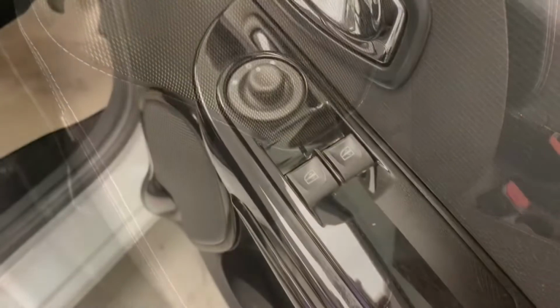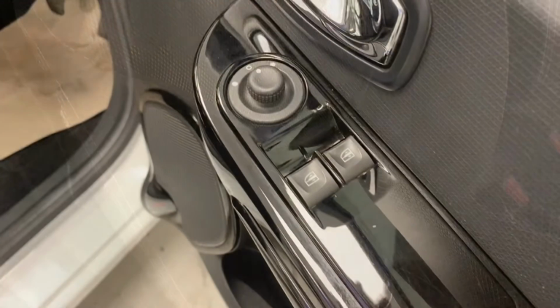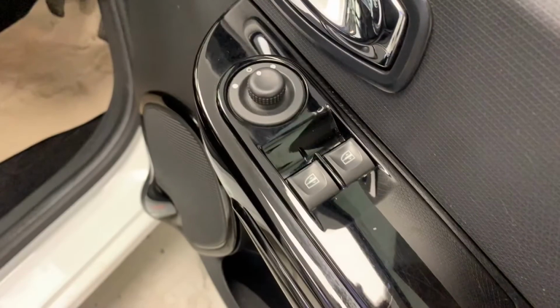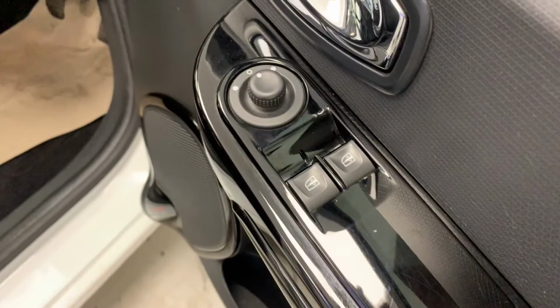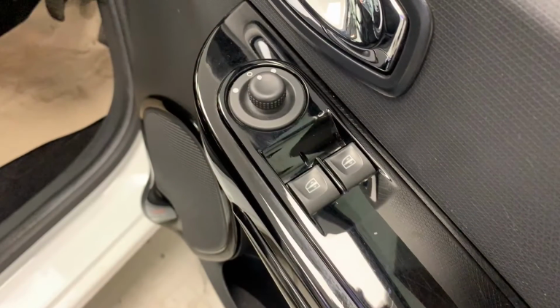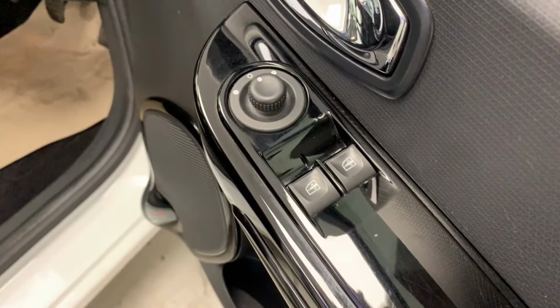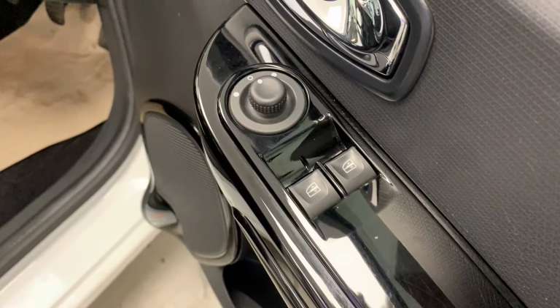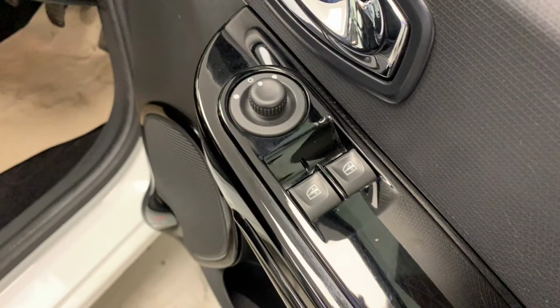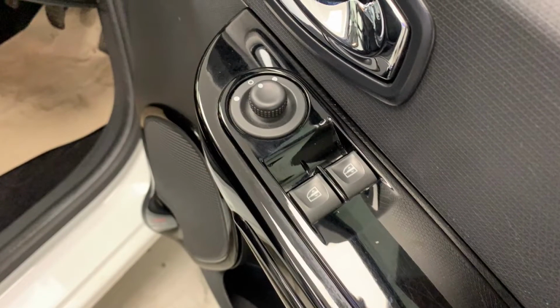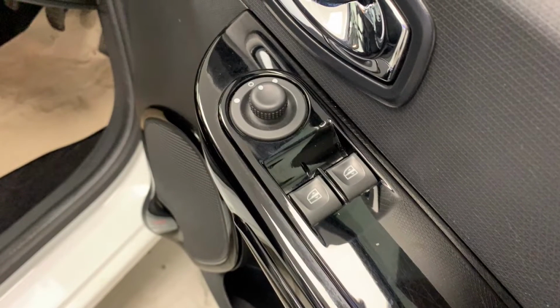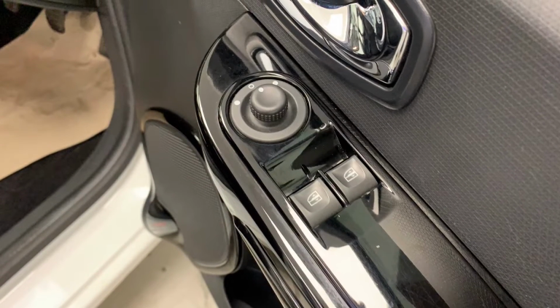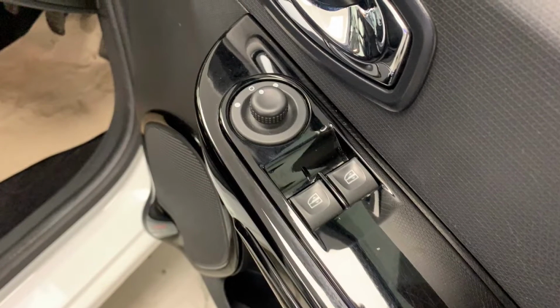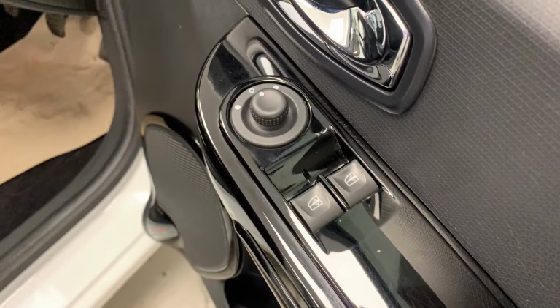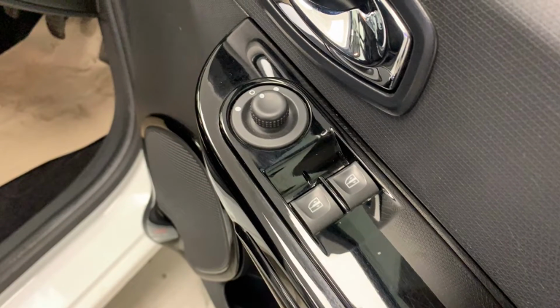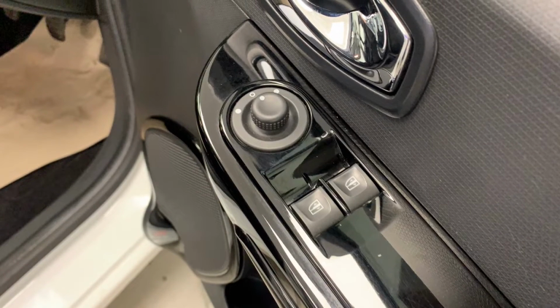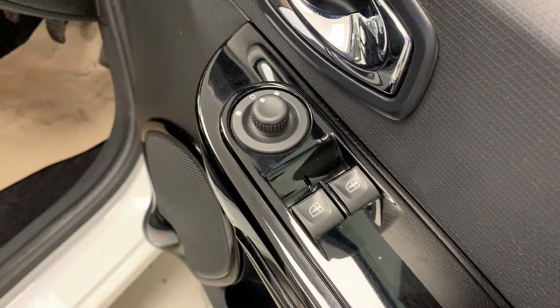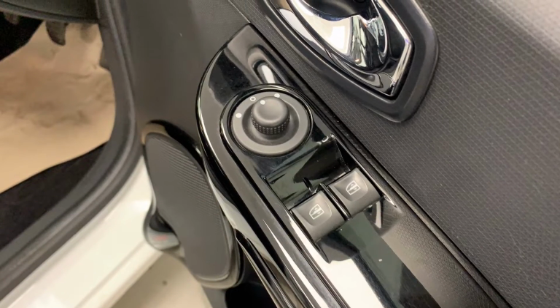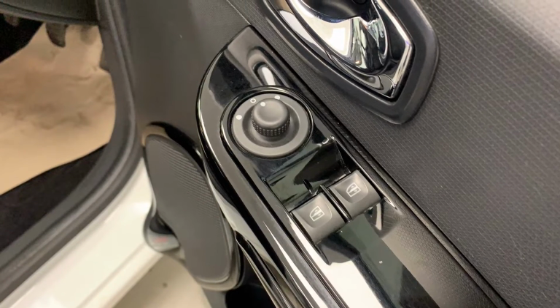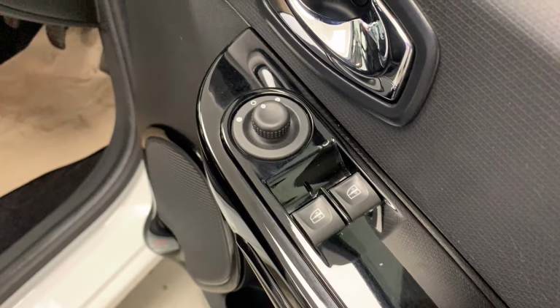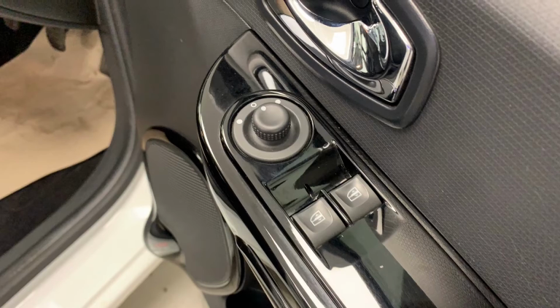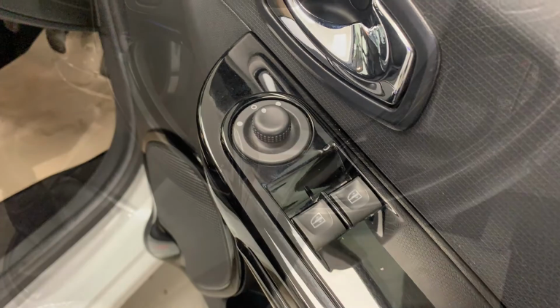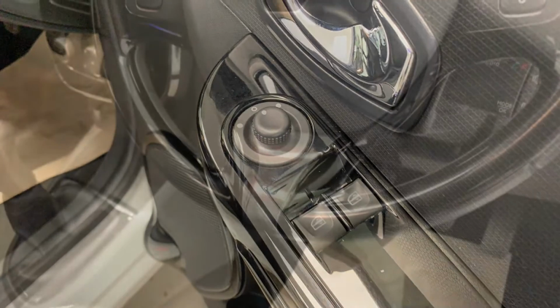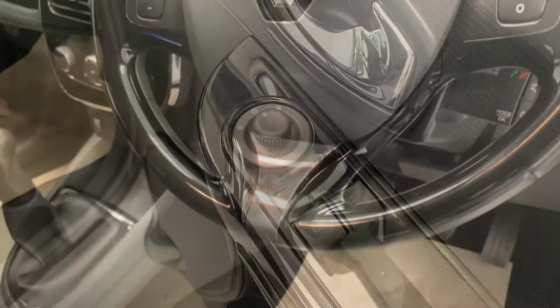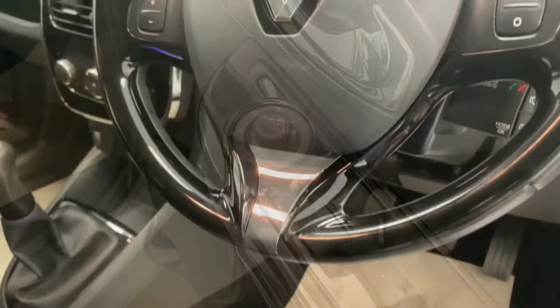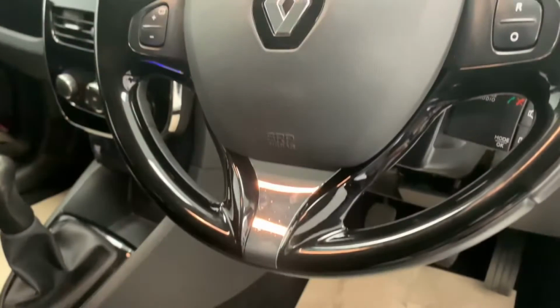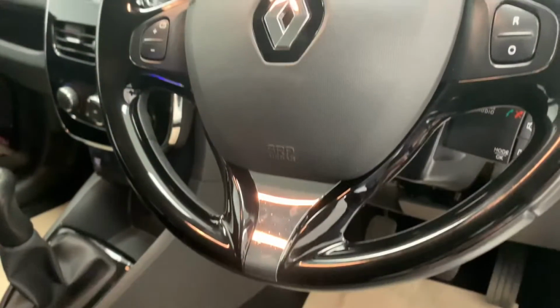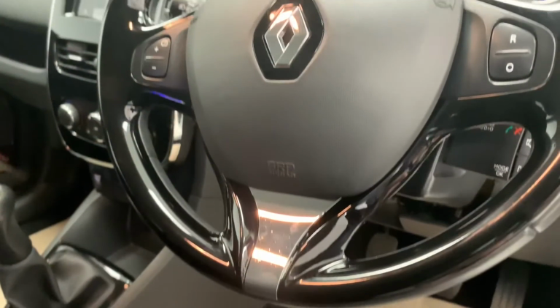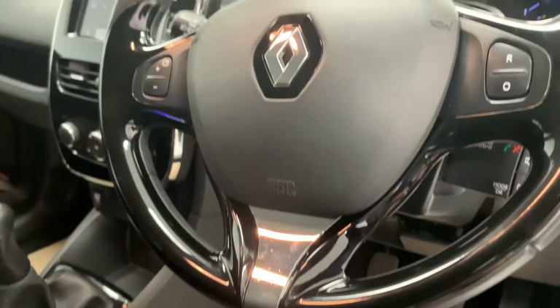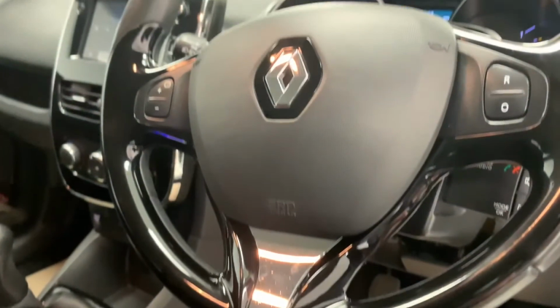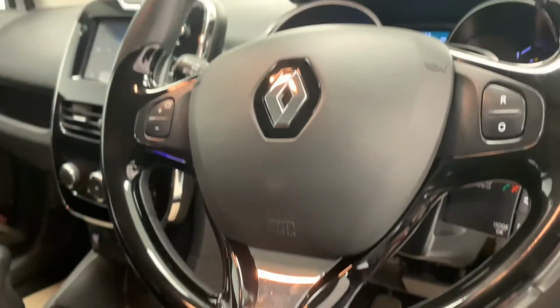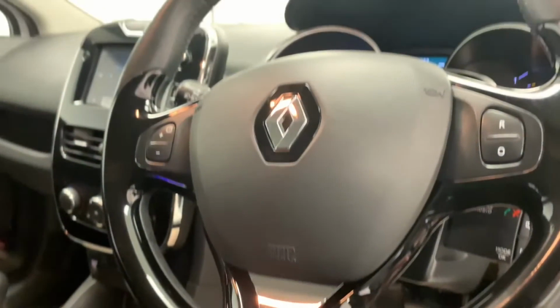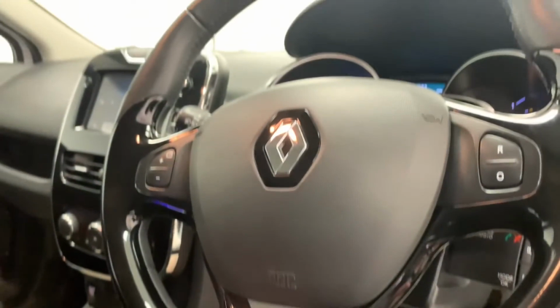As for features, we've got electric windows and mirrors, as well as a leather-trimmed multifunctional steering wheel.